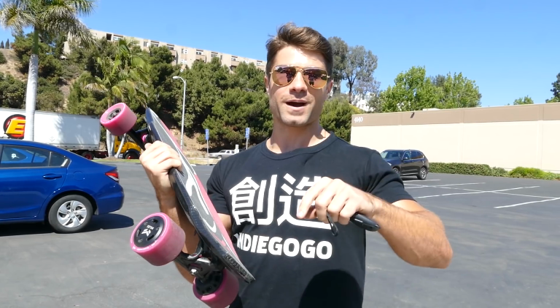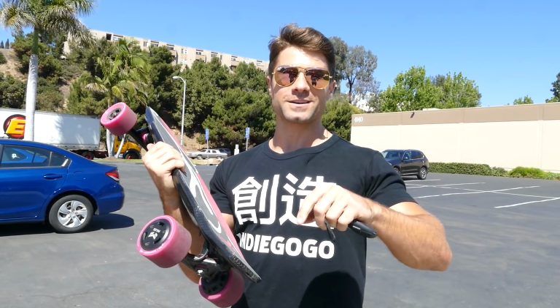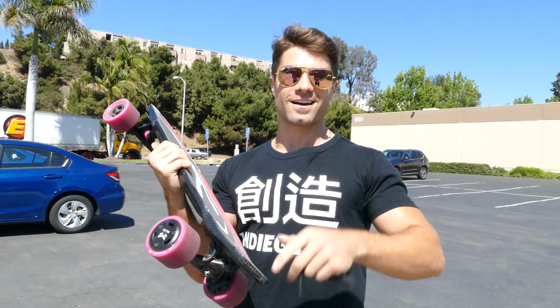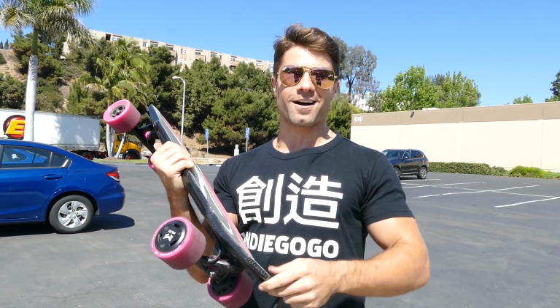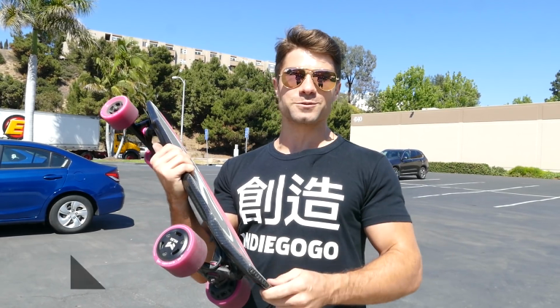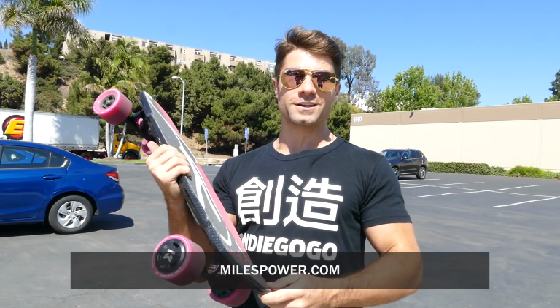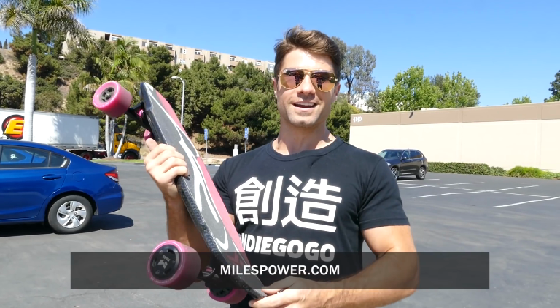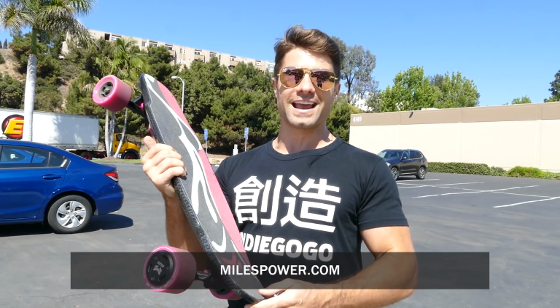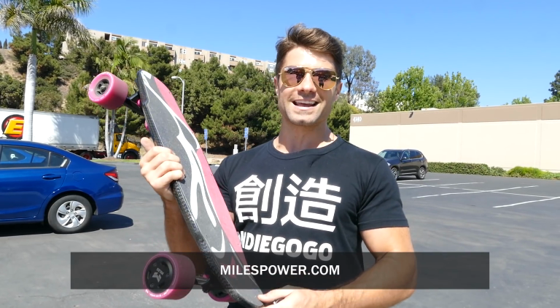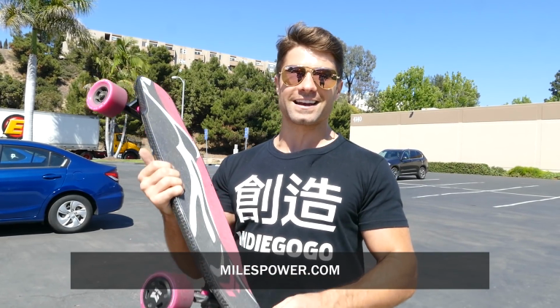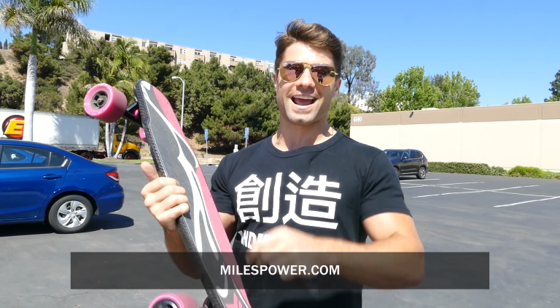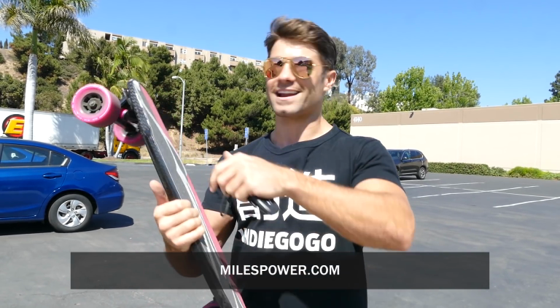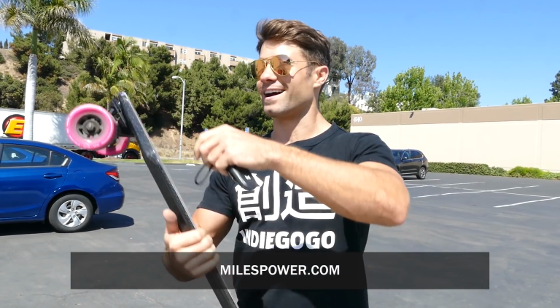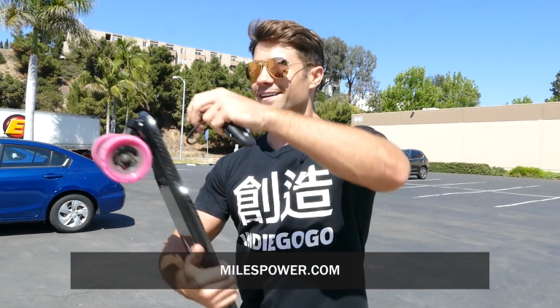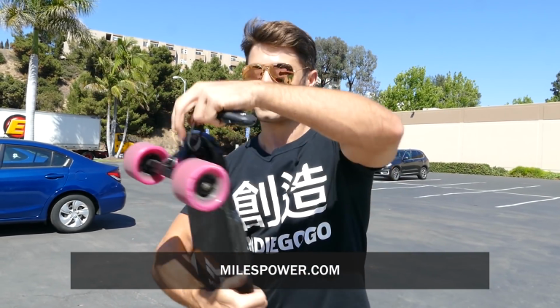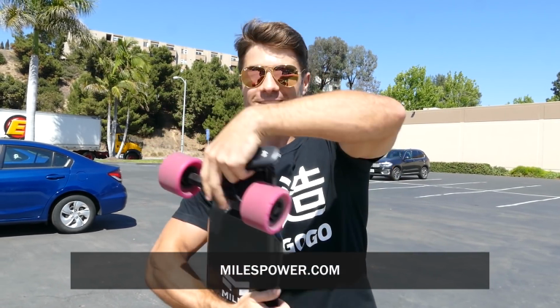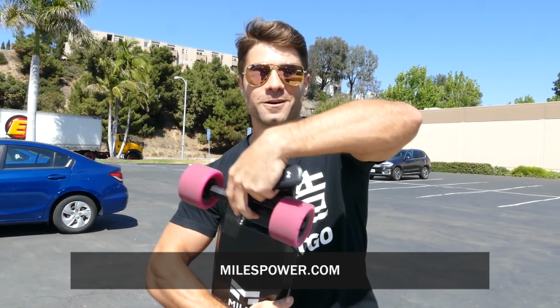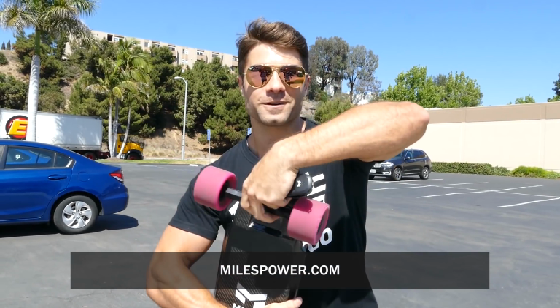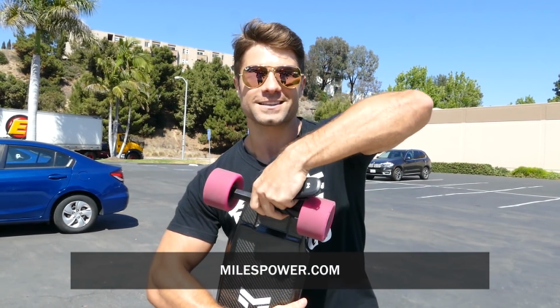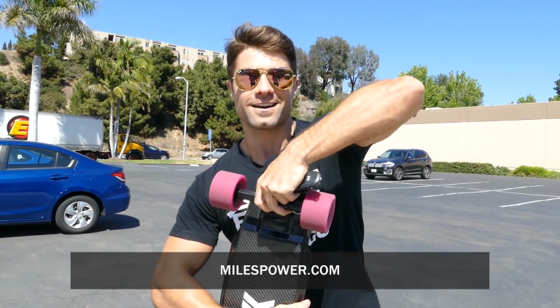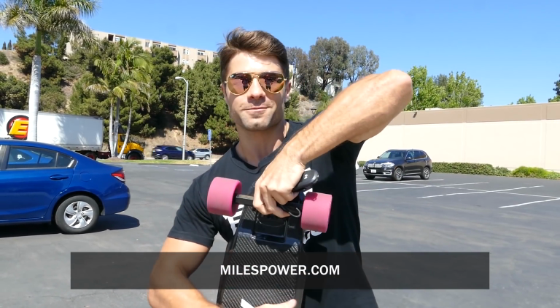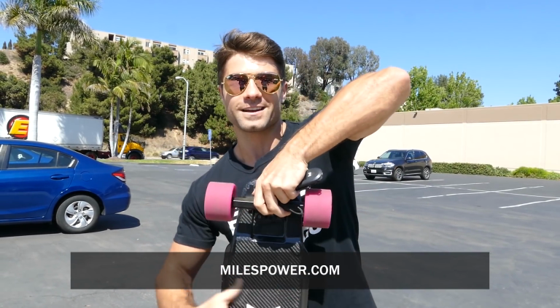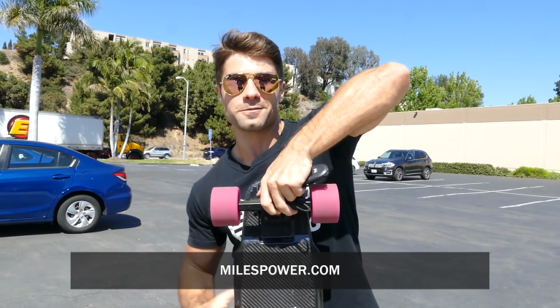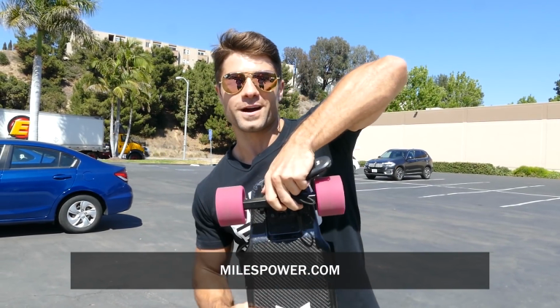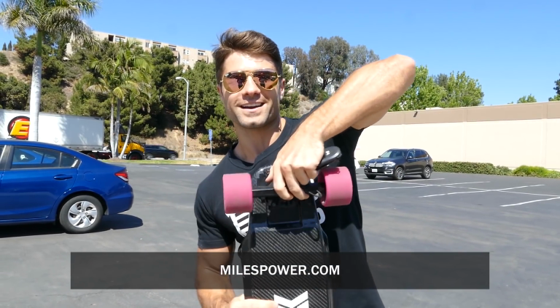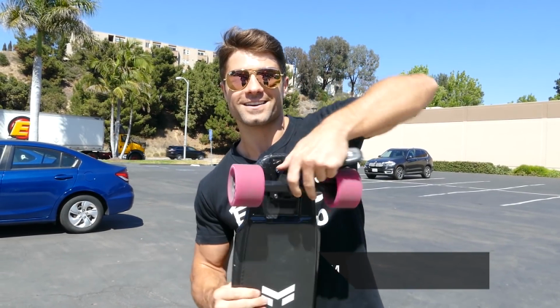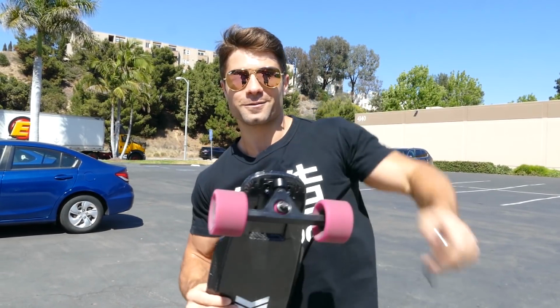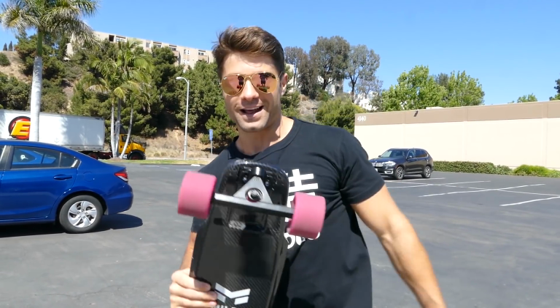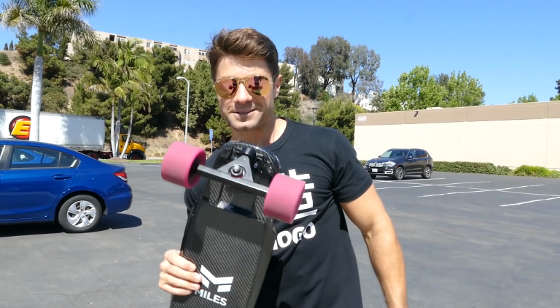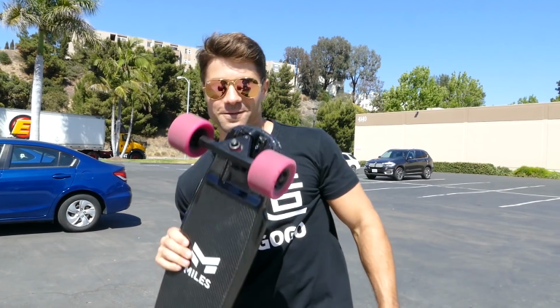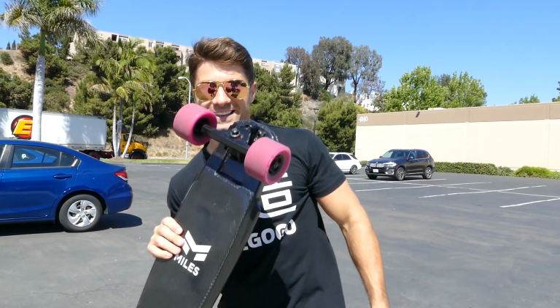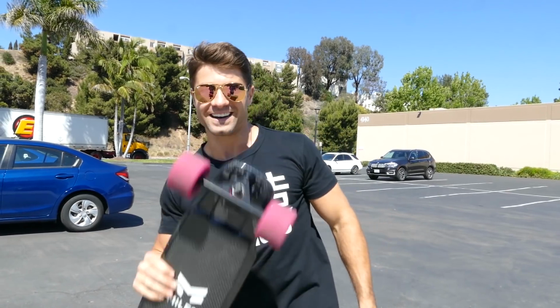MilesPower.com is where you can get it. And don't forget to sign up for the giveaway. We're going to have some fun now.